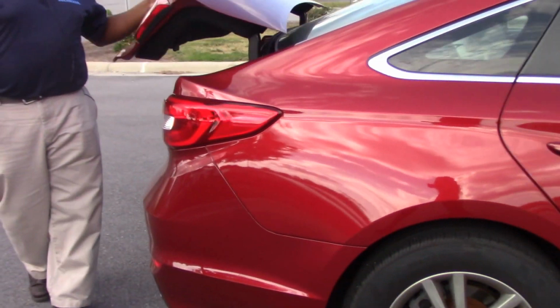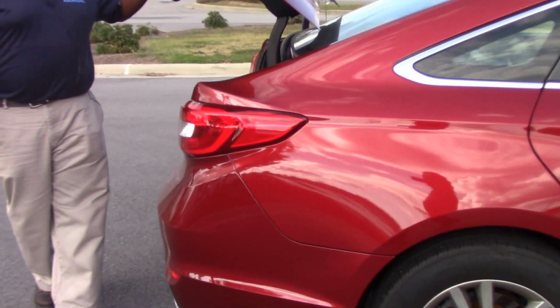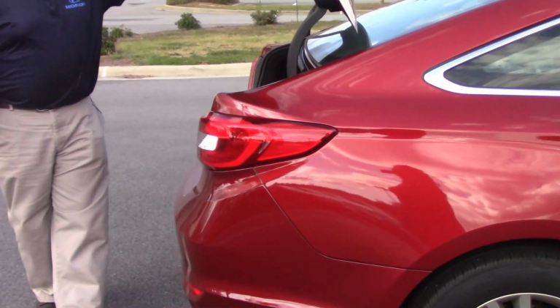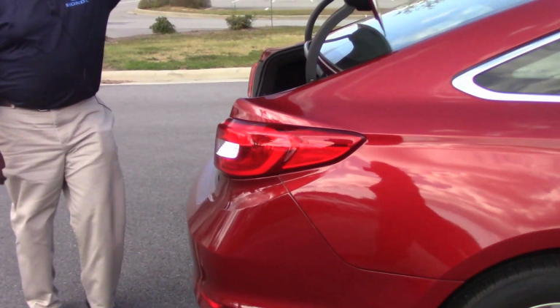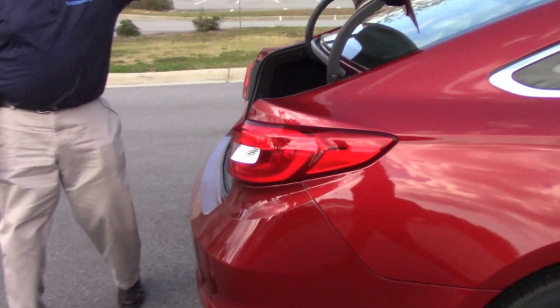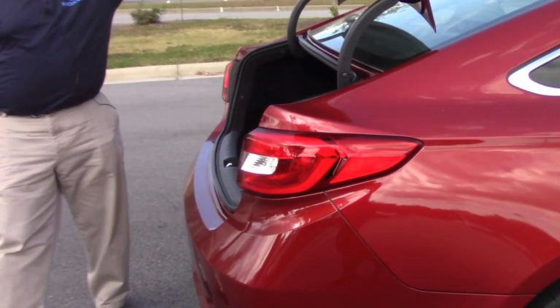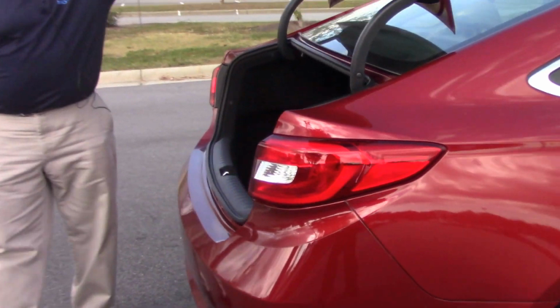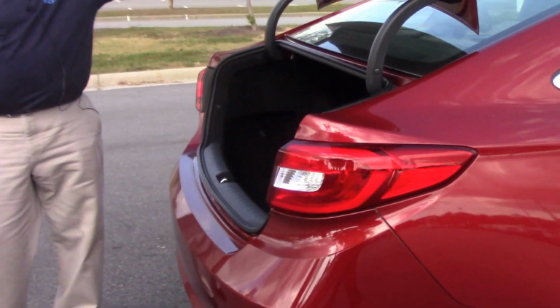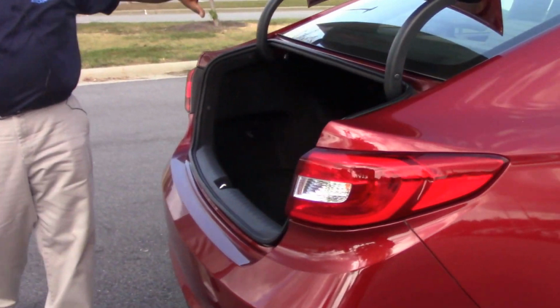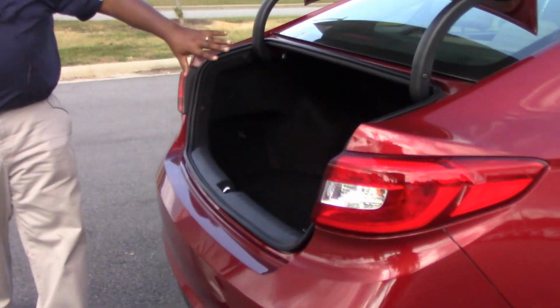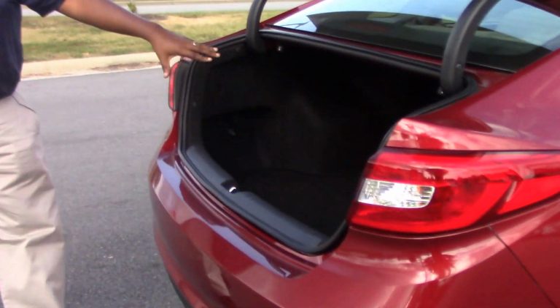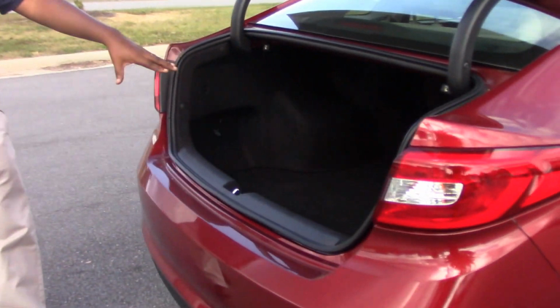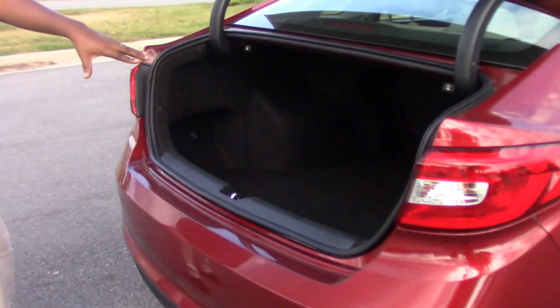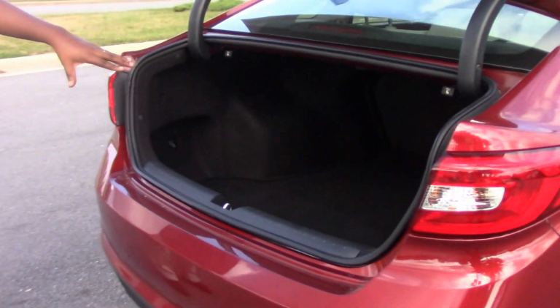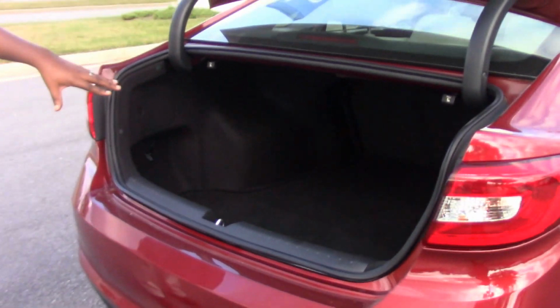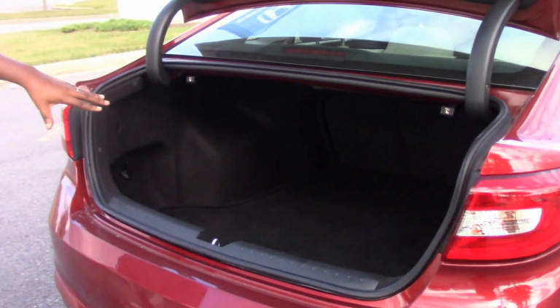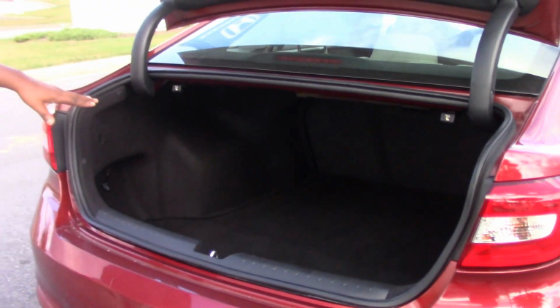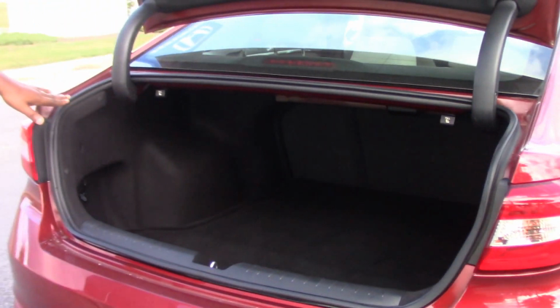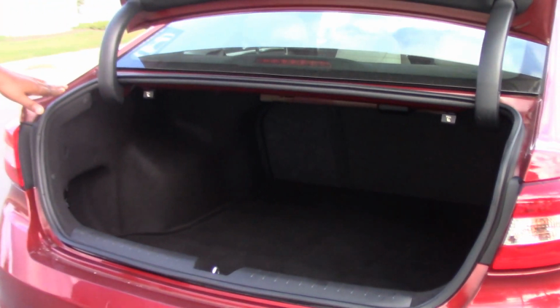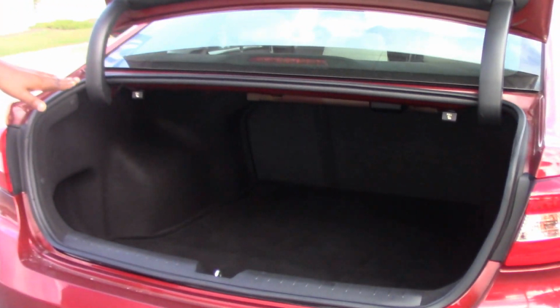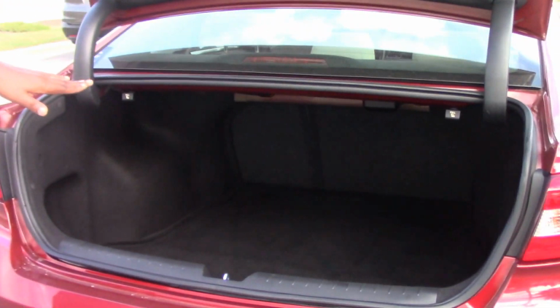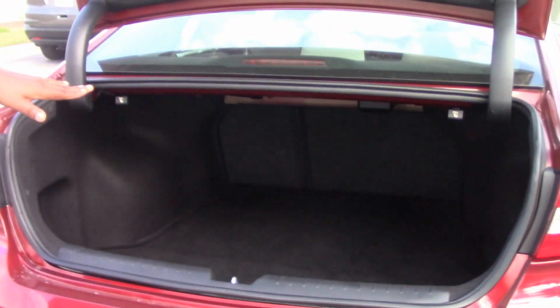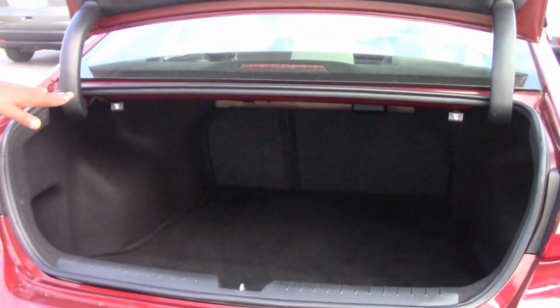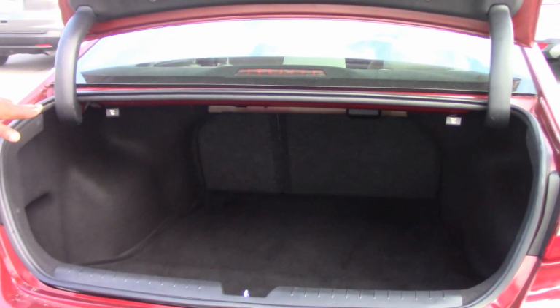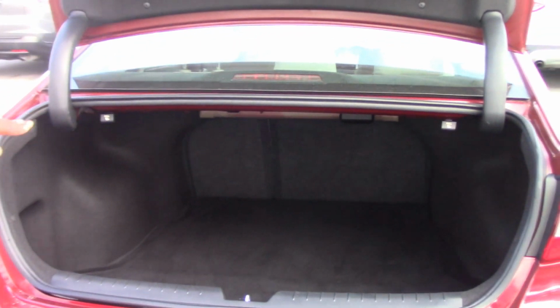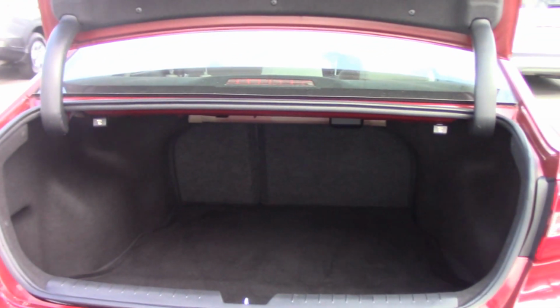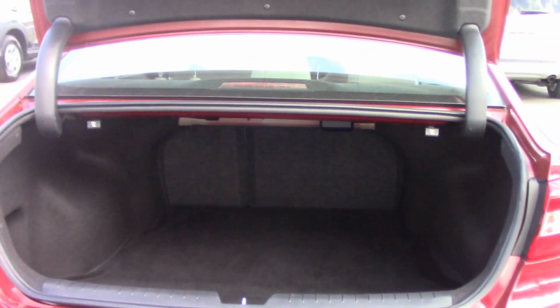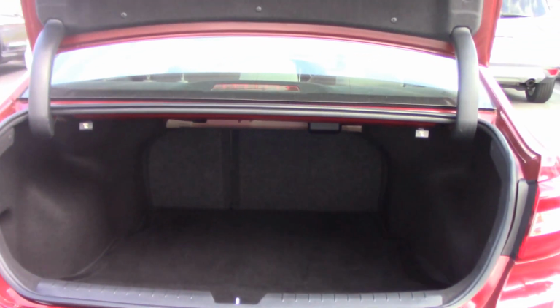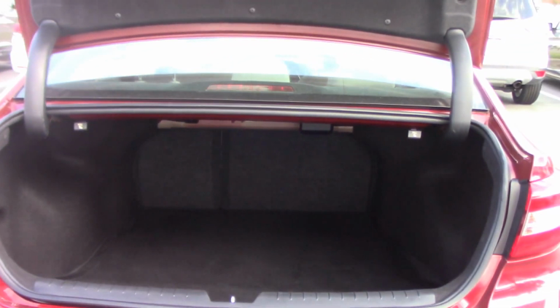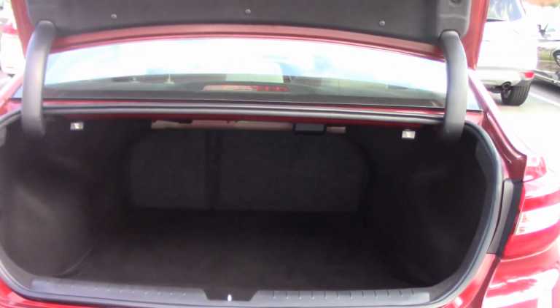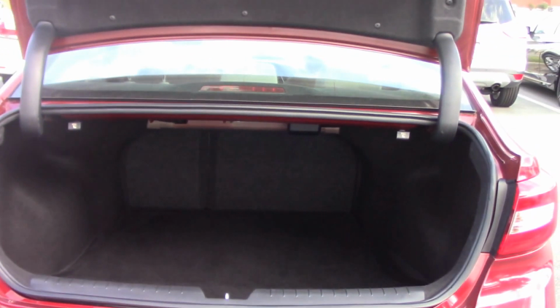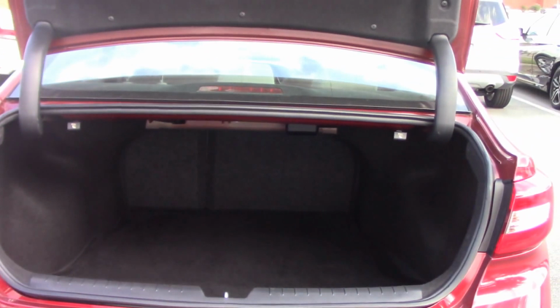The rear of this Hyundai Sonata has lots of trunk space and features a 60-40 rear fold-down seat.